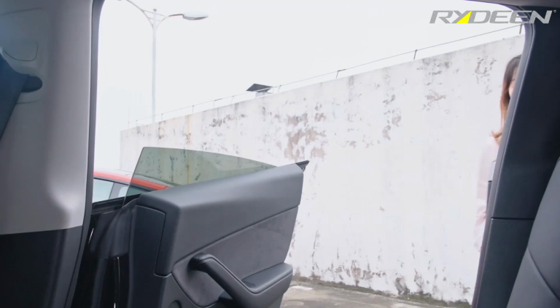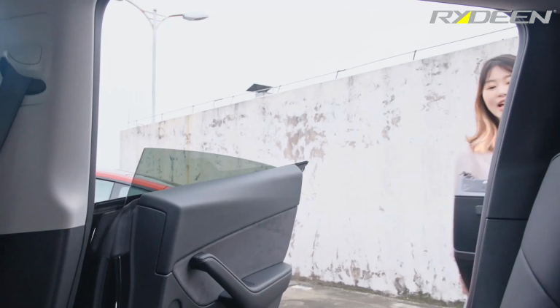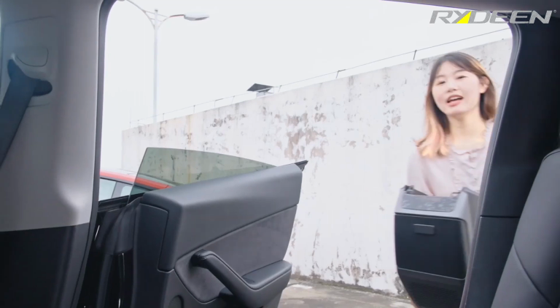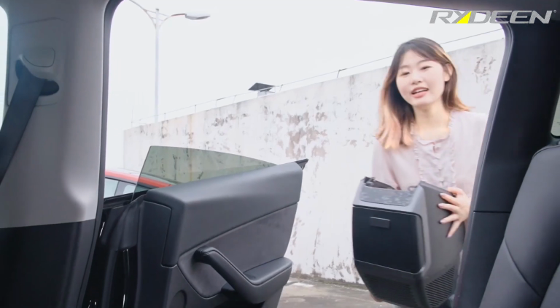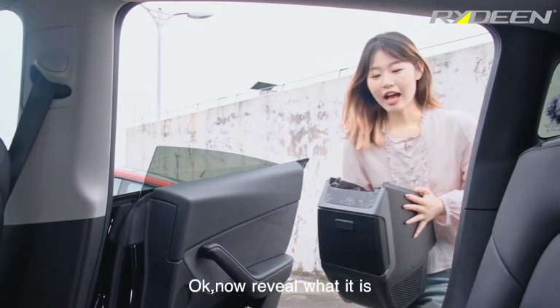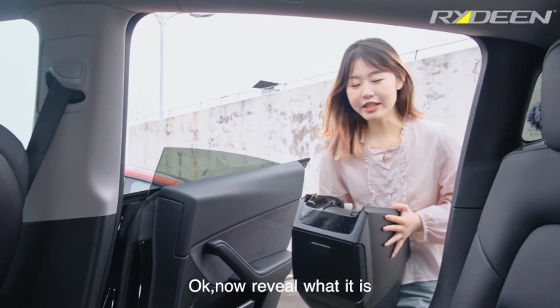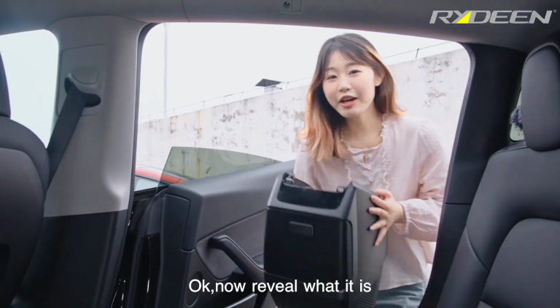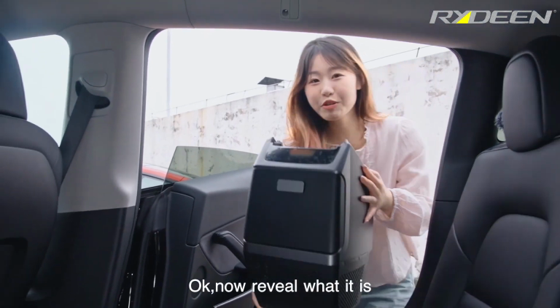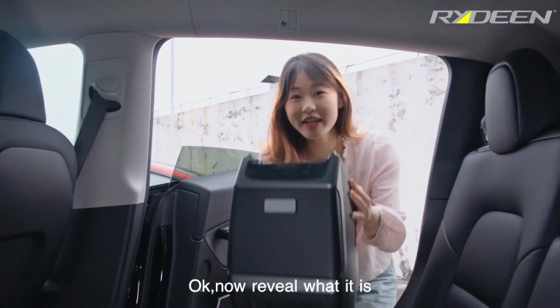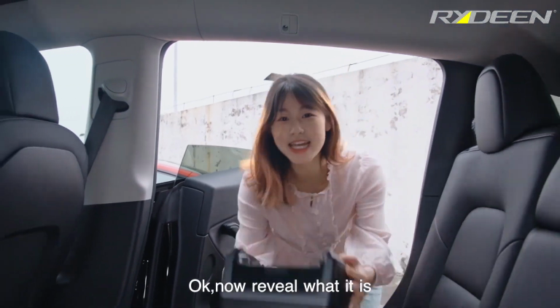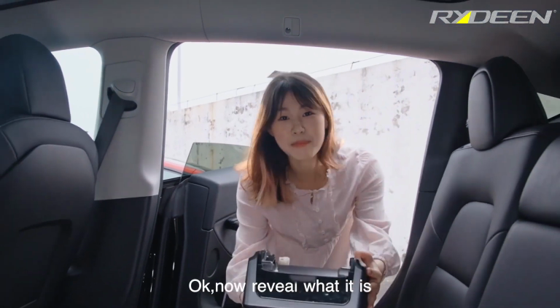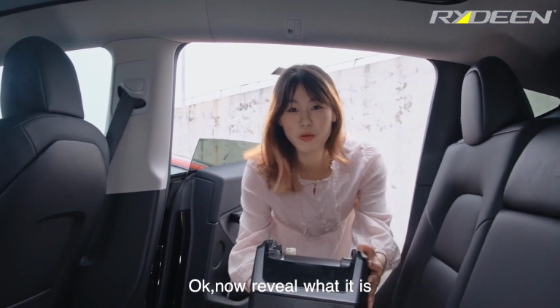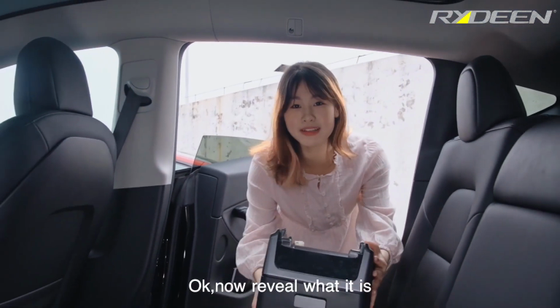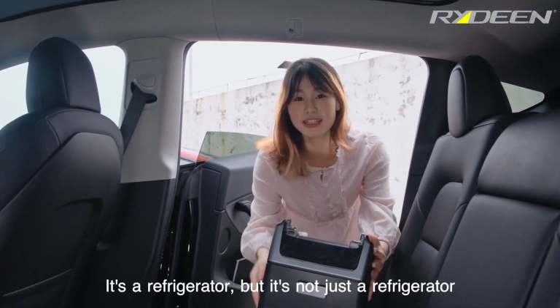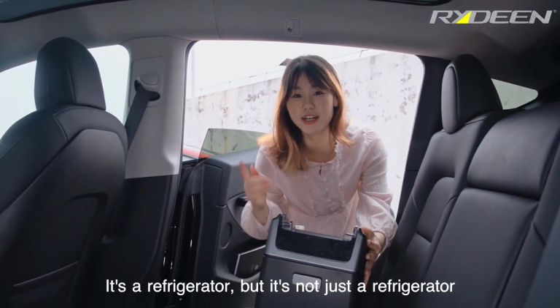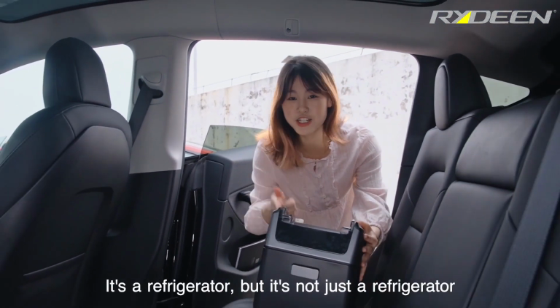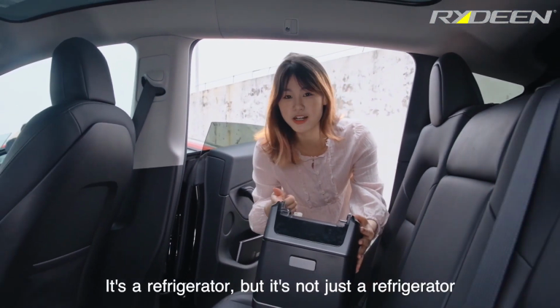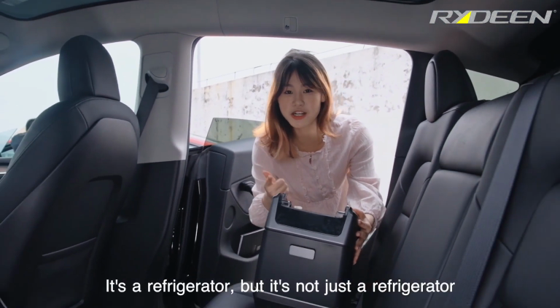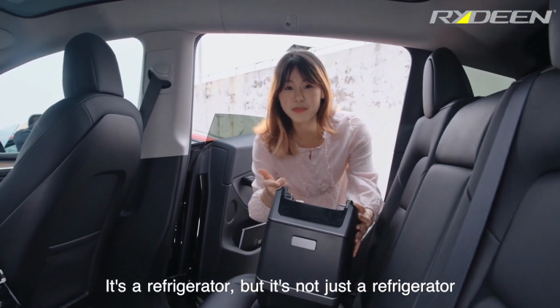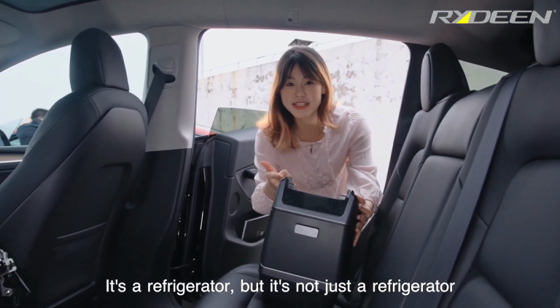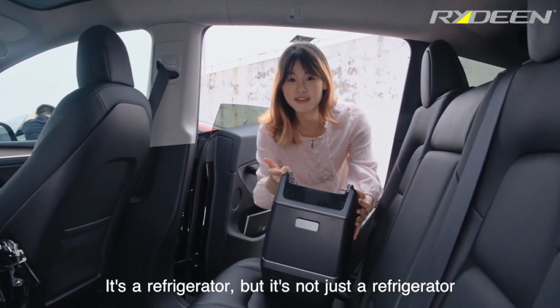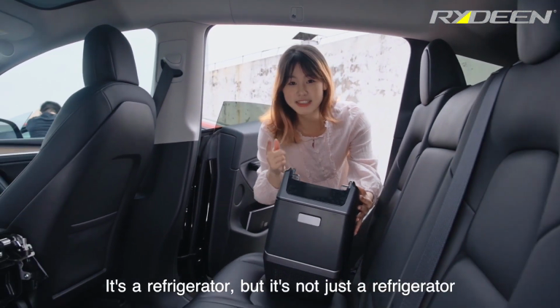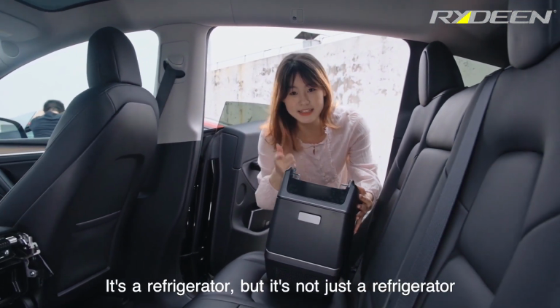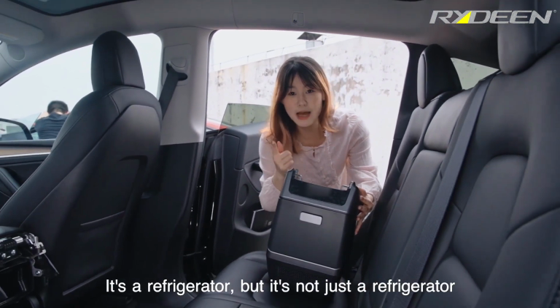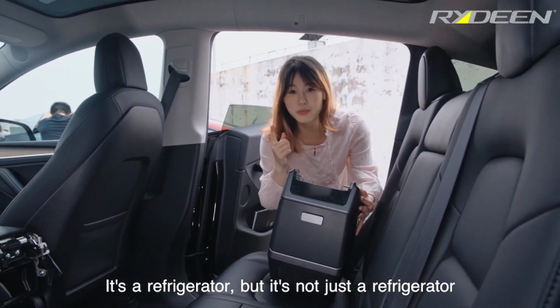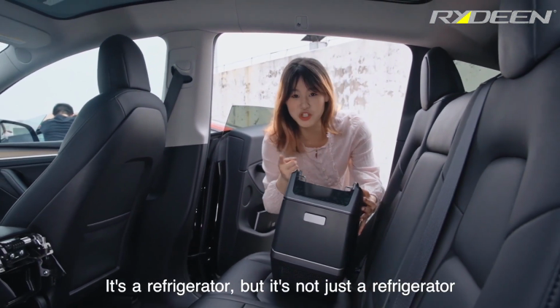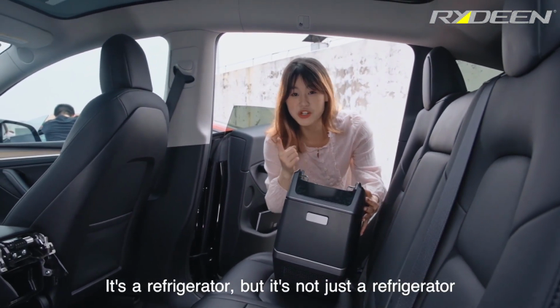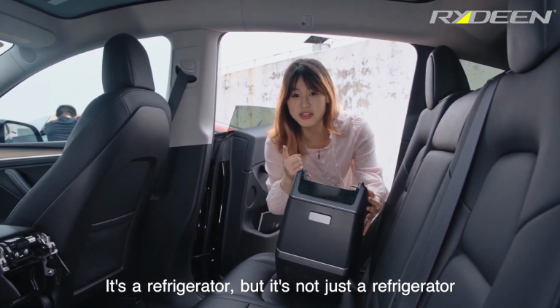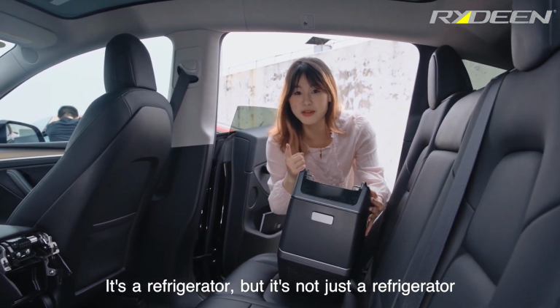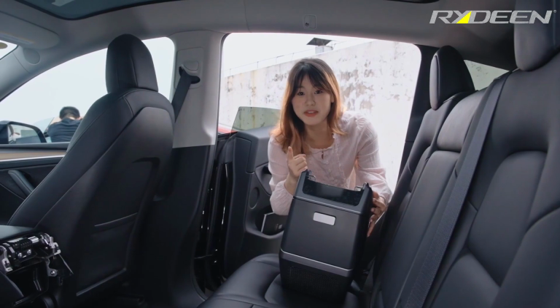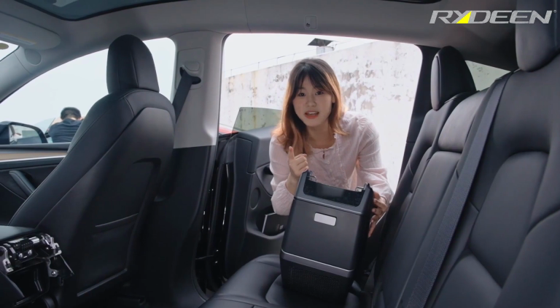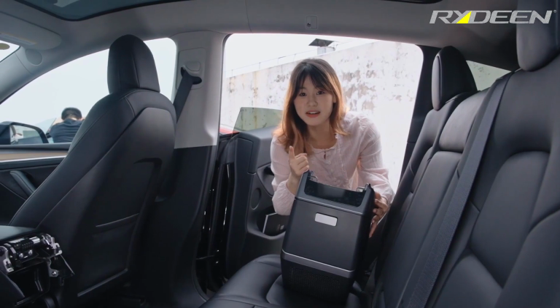Now reveal what it is. It's a refrigerator, but not just a refrigerator.